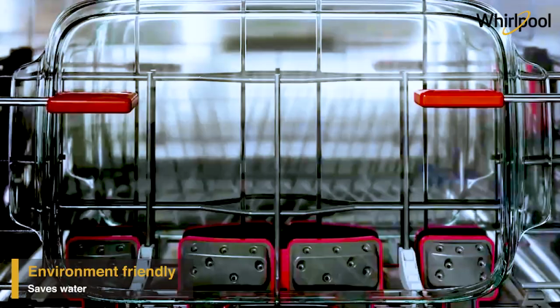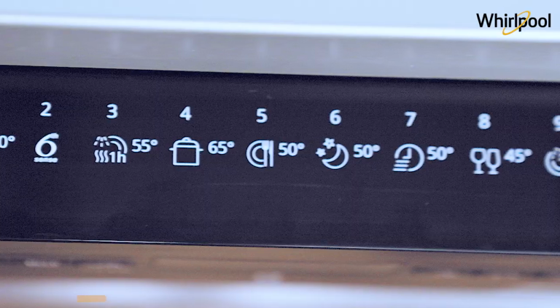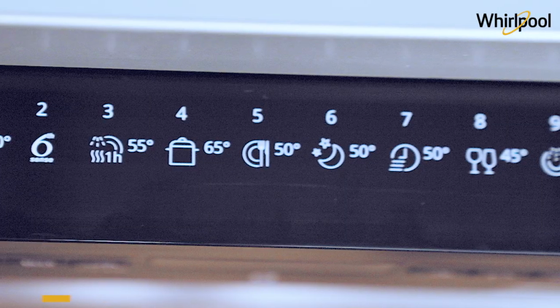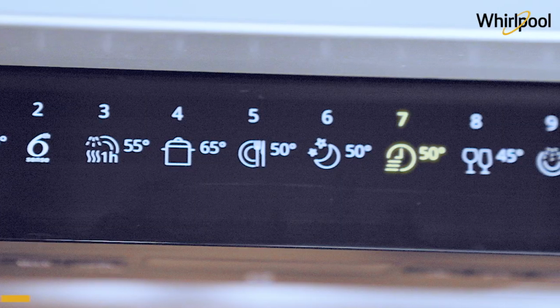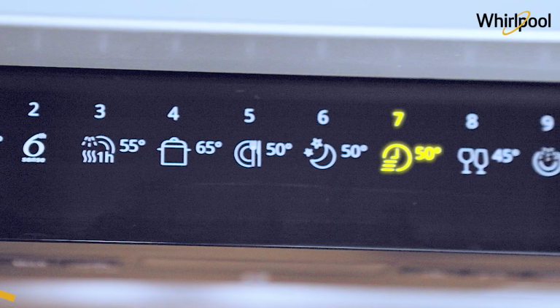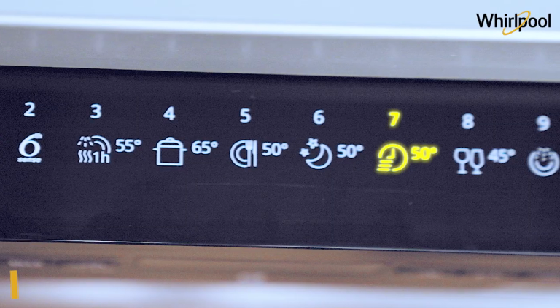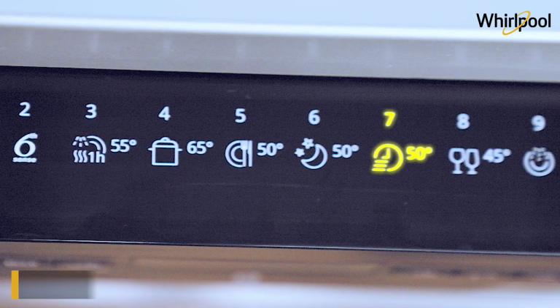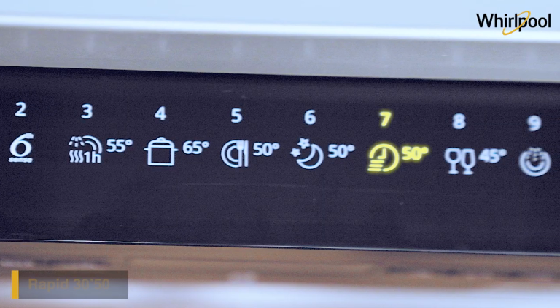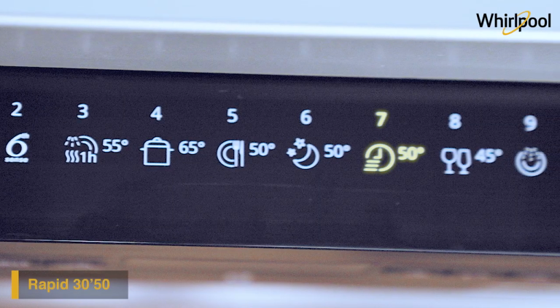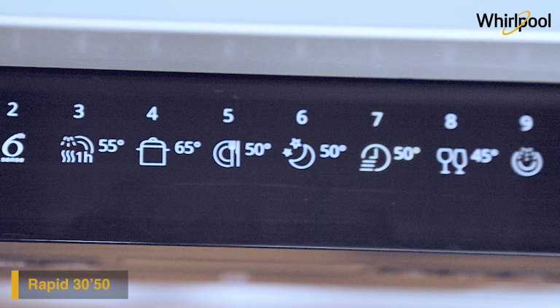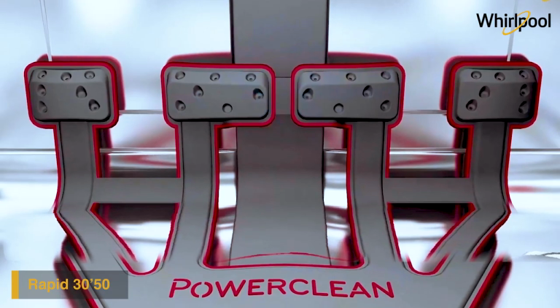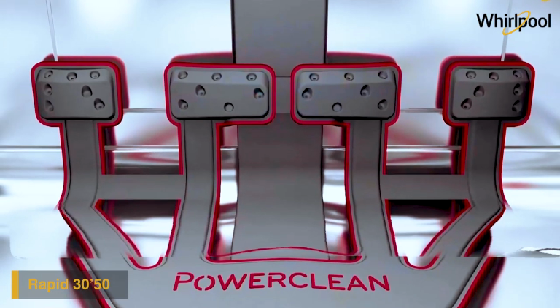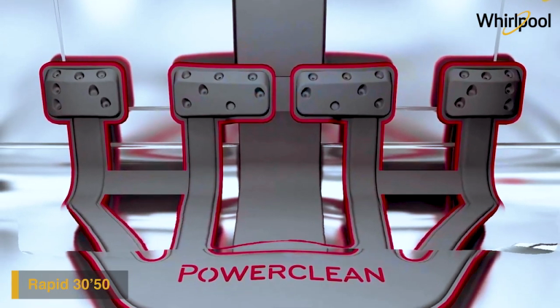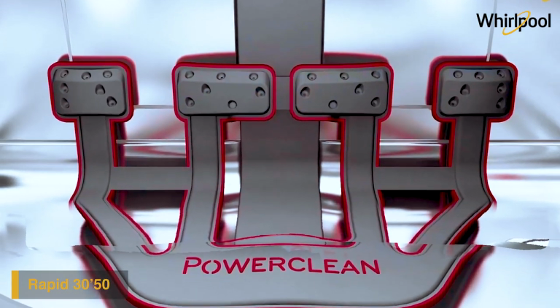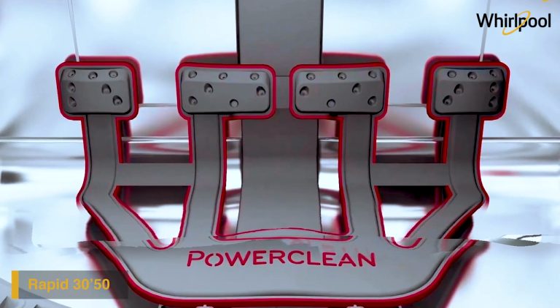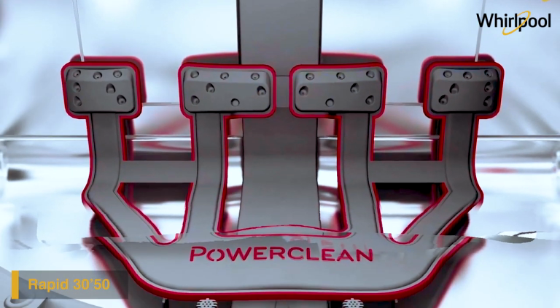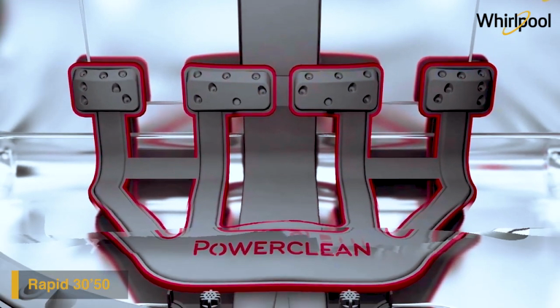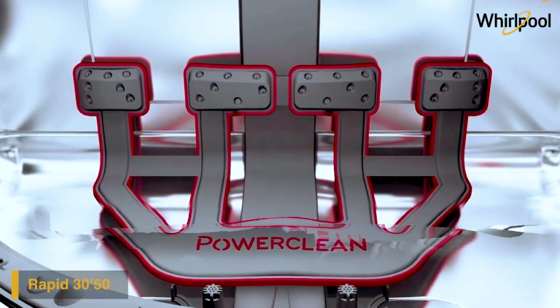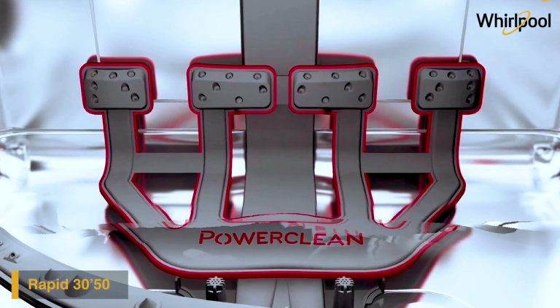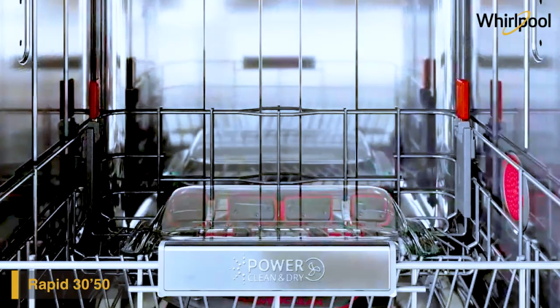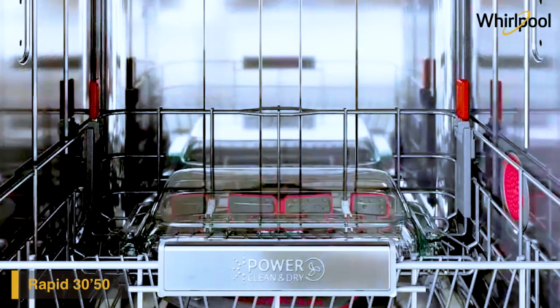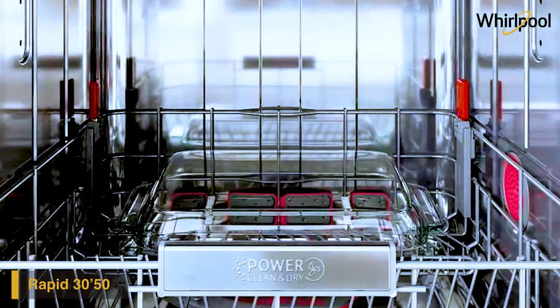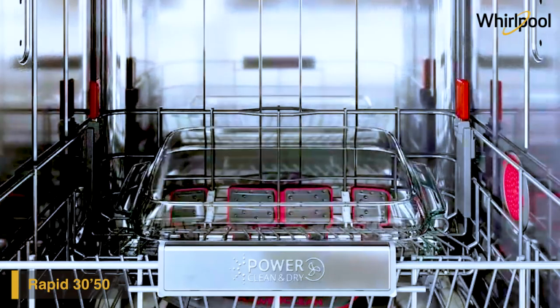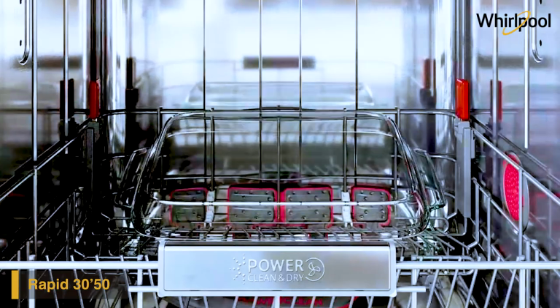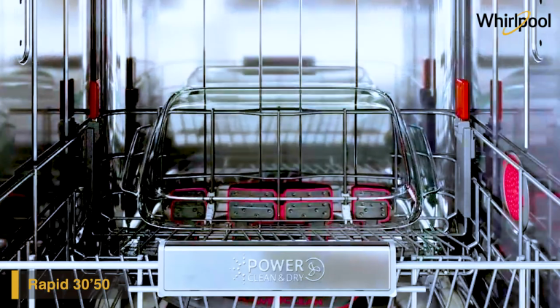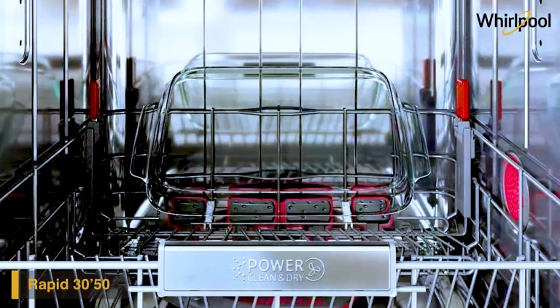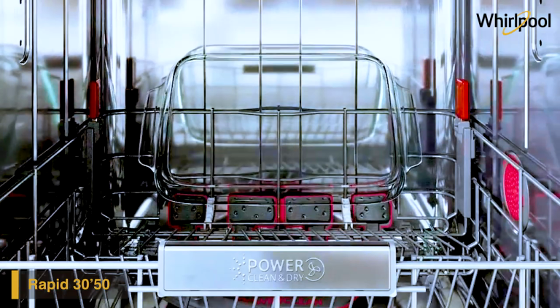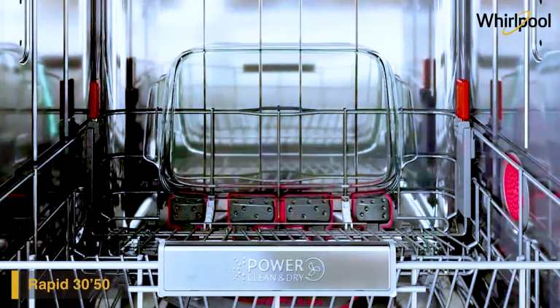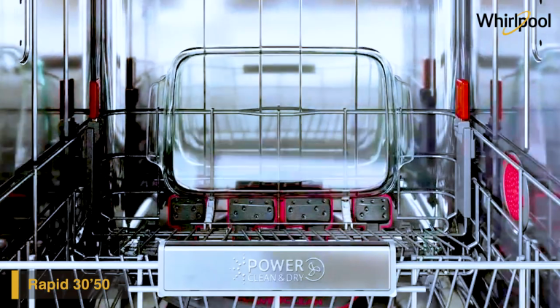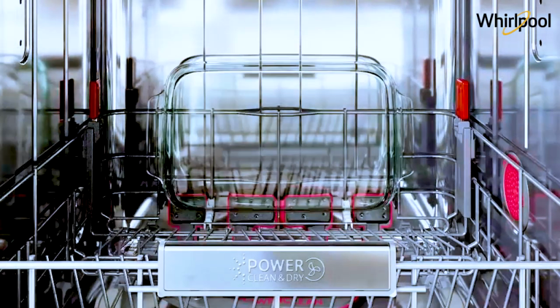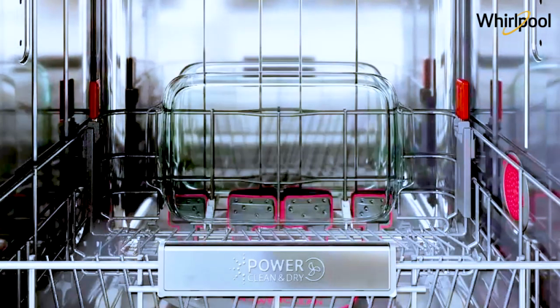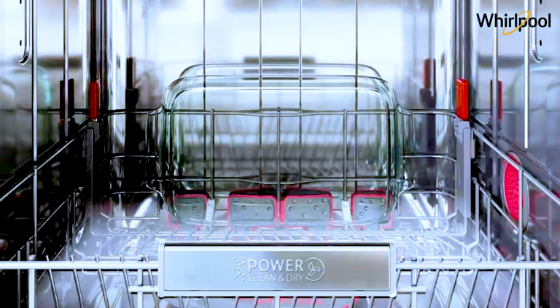For those looking for a quick cleaning solution, the PowerClean Pro can express wash in 30 minutes at a high temperature of 50 degrees Celsius.